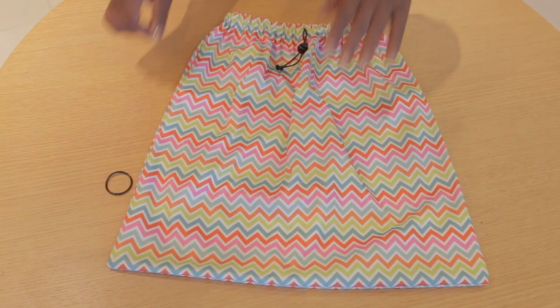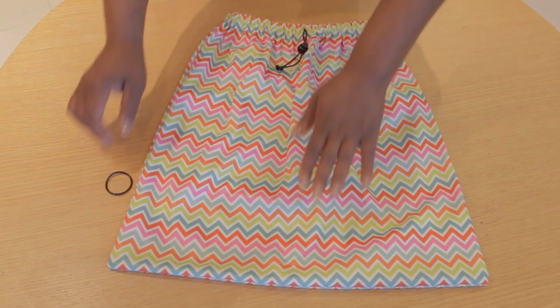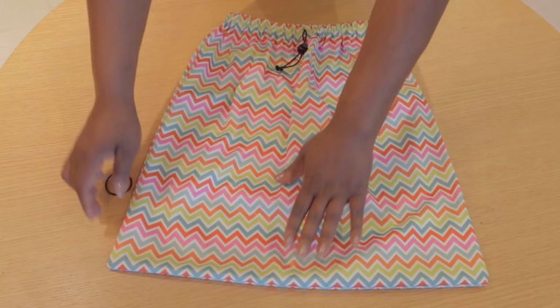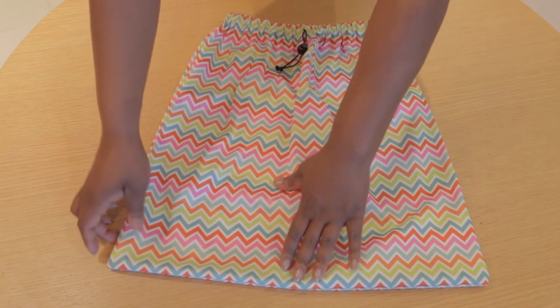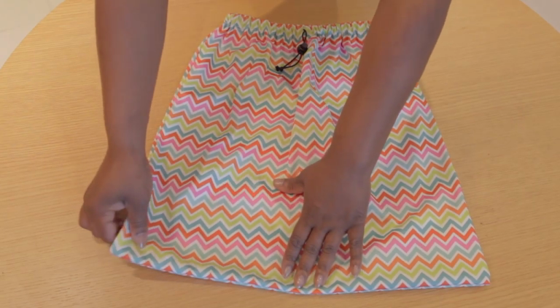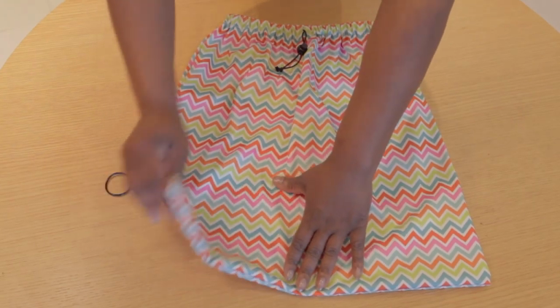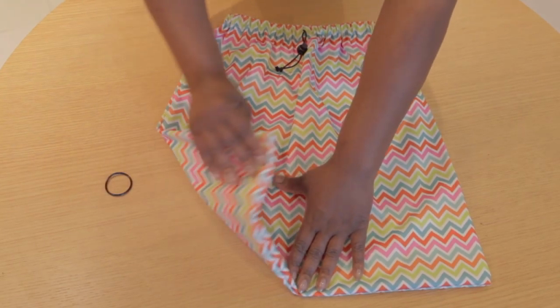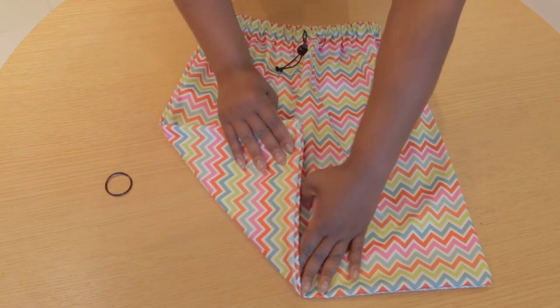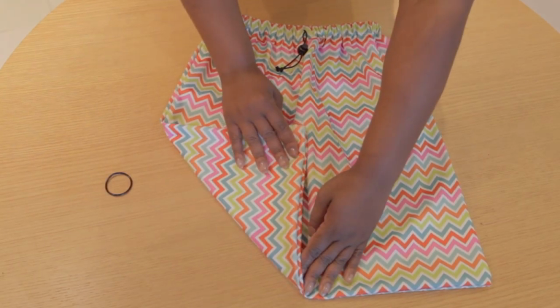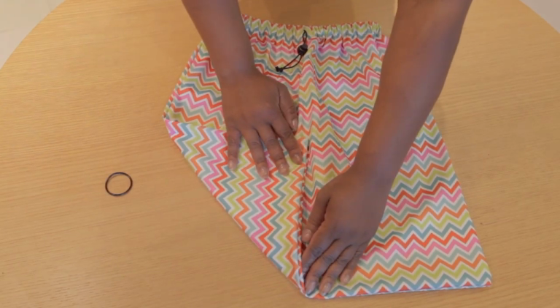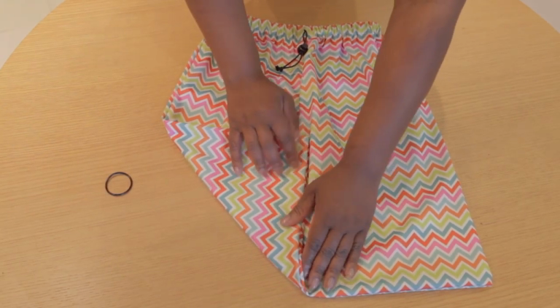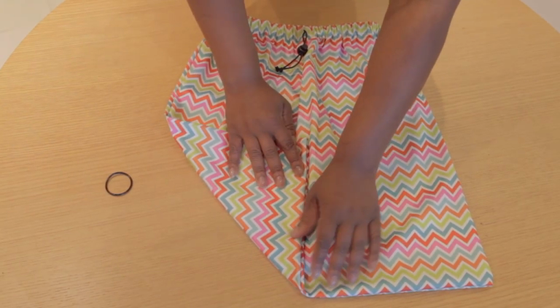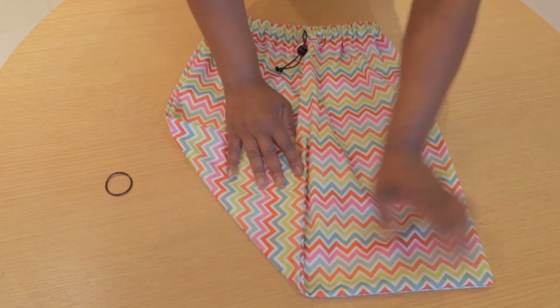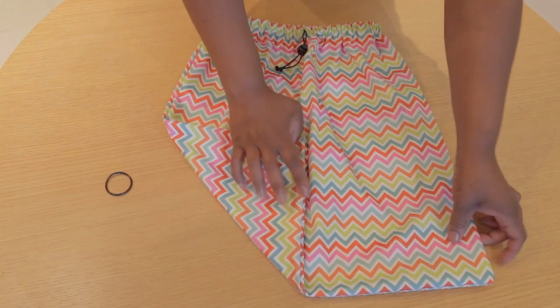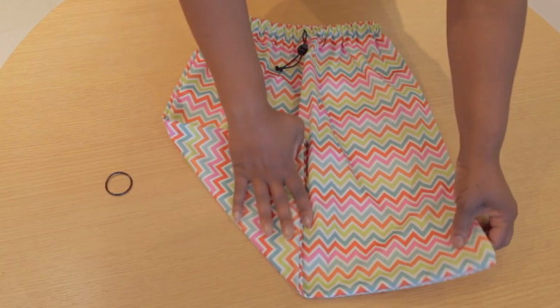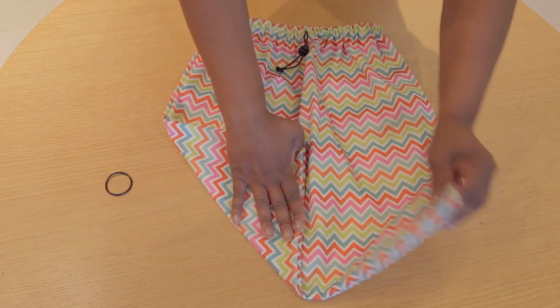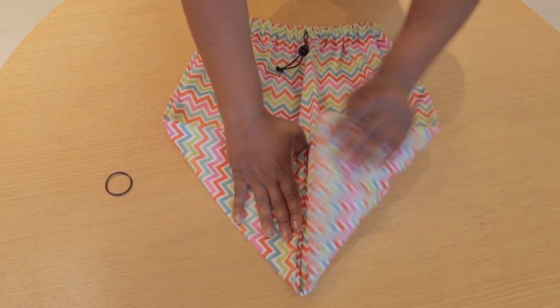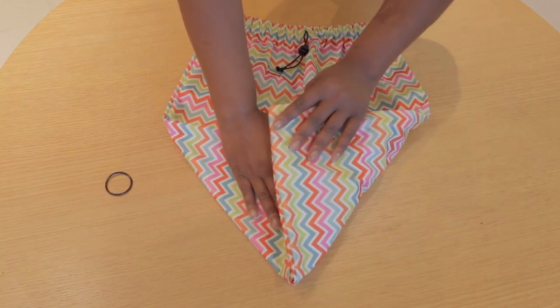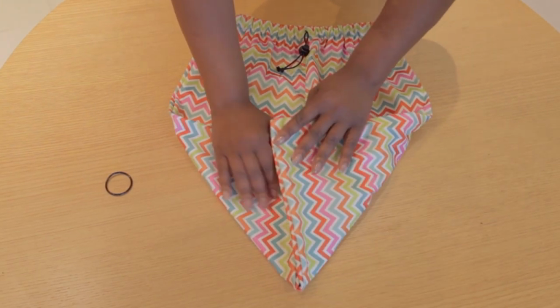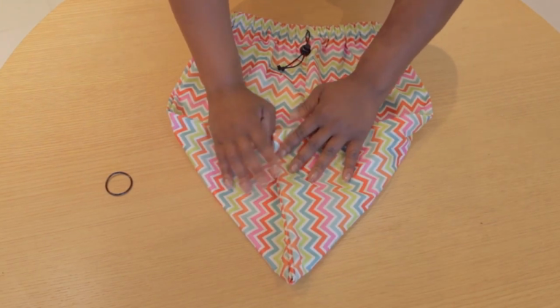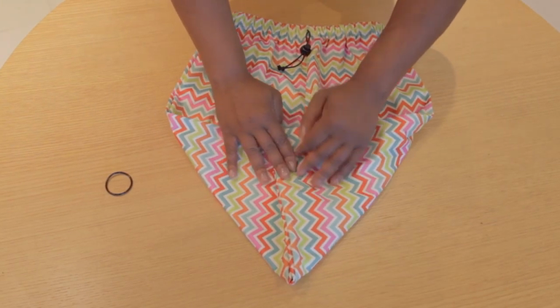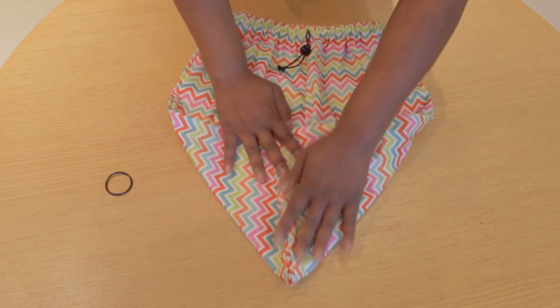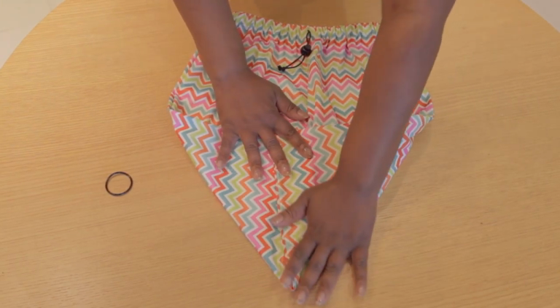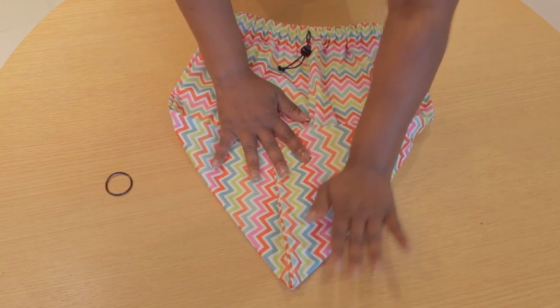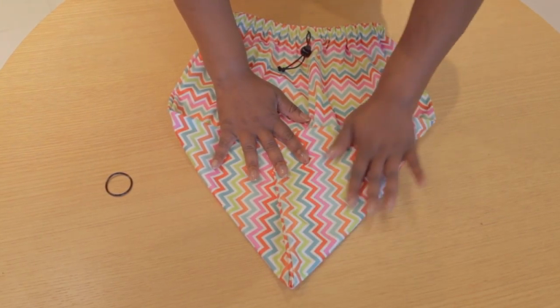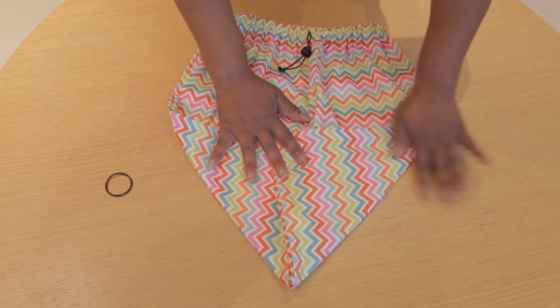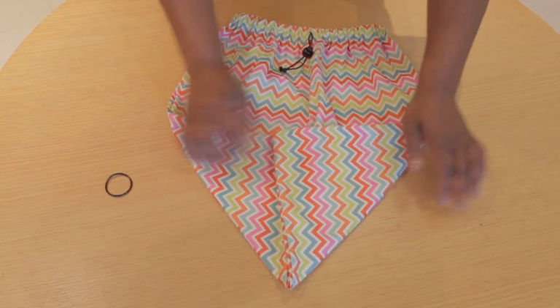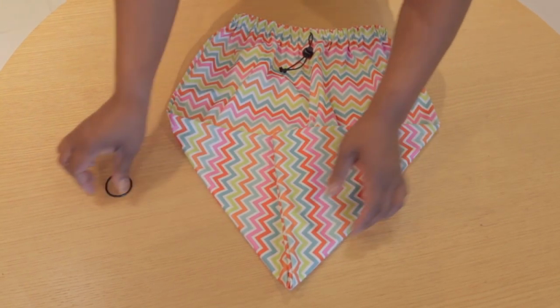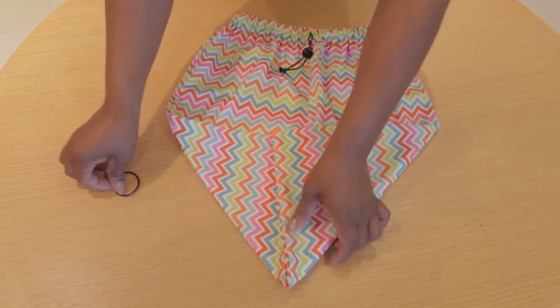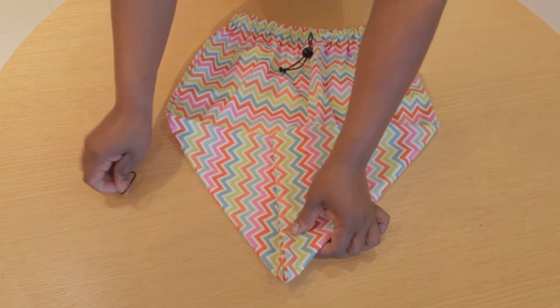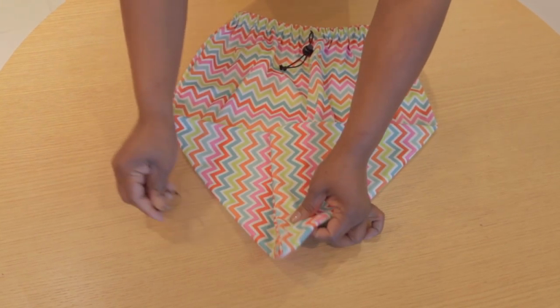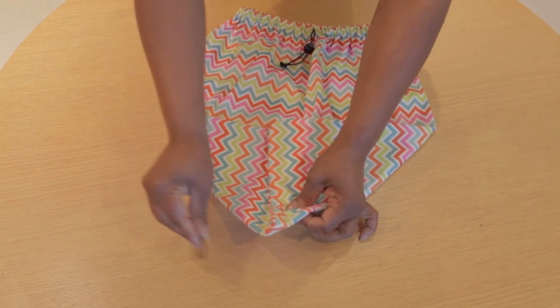Hold the top of the shower cap. Take each end and fold the top corners in to create a point.